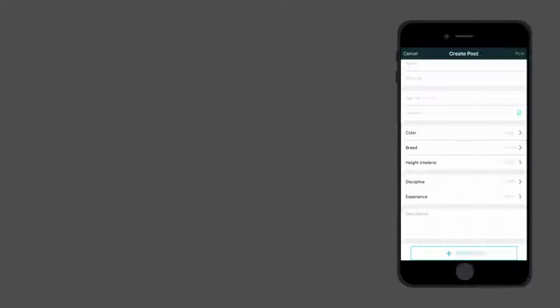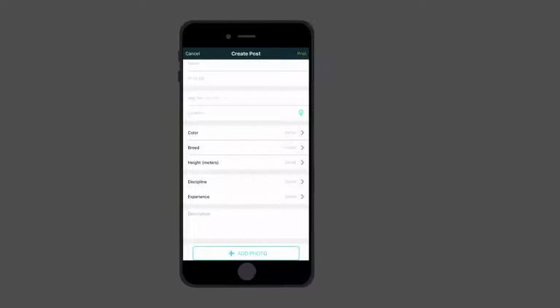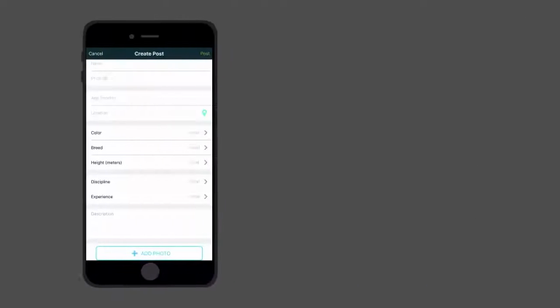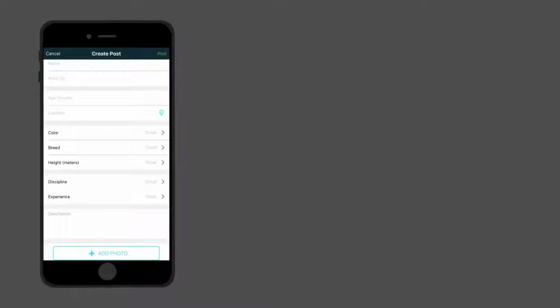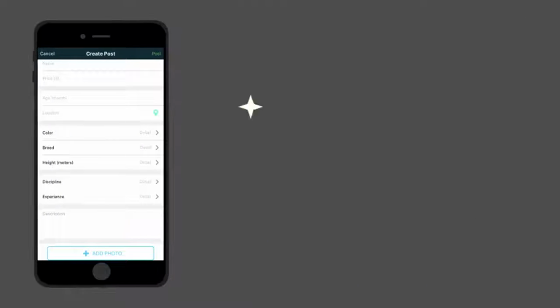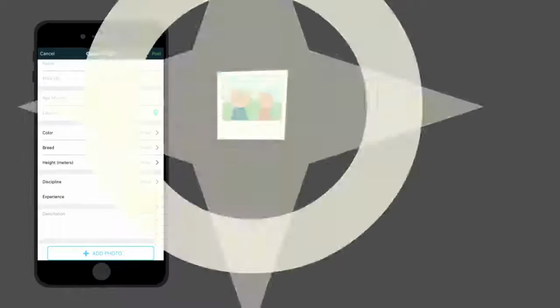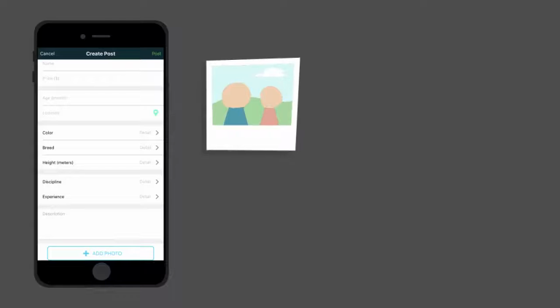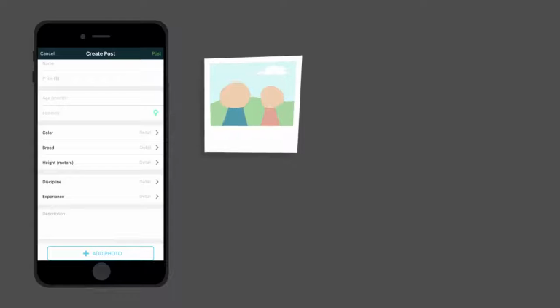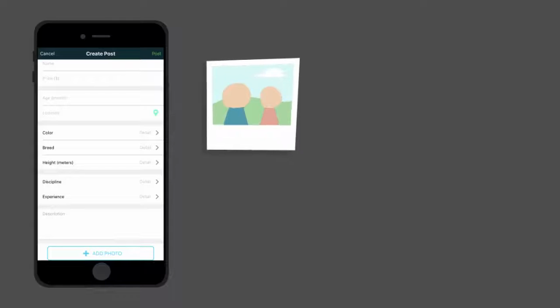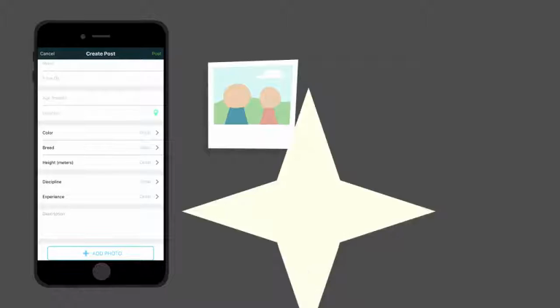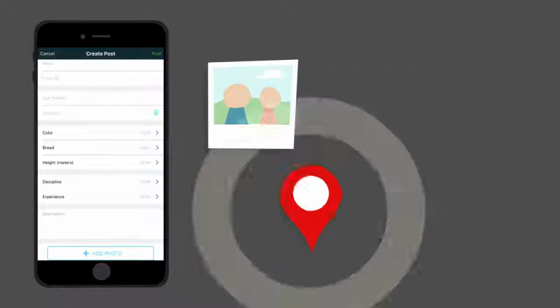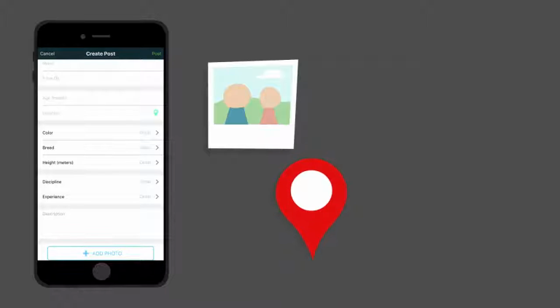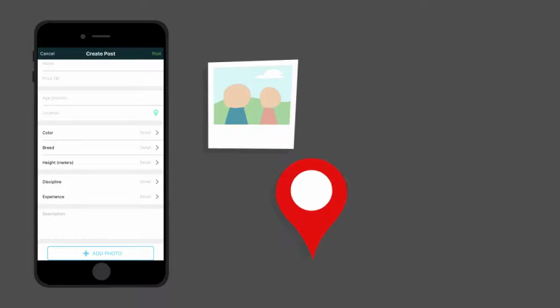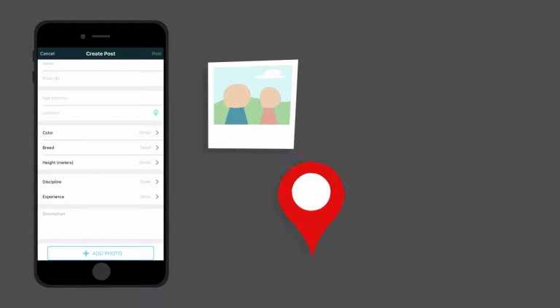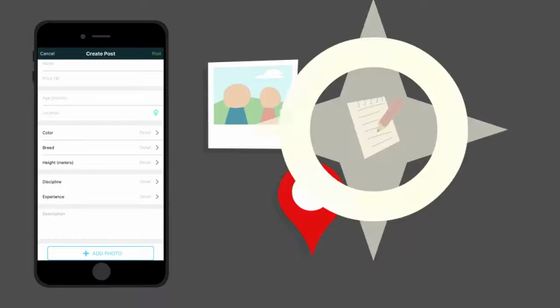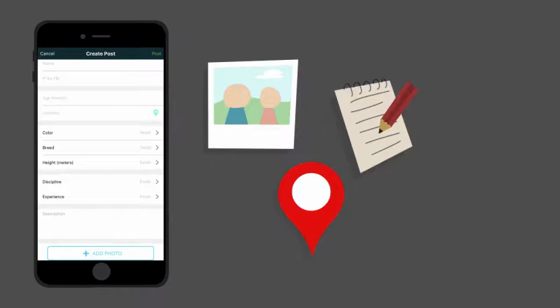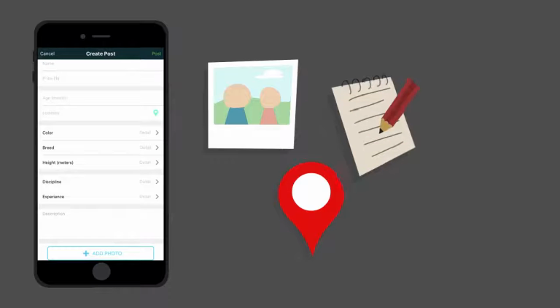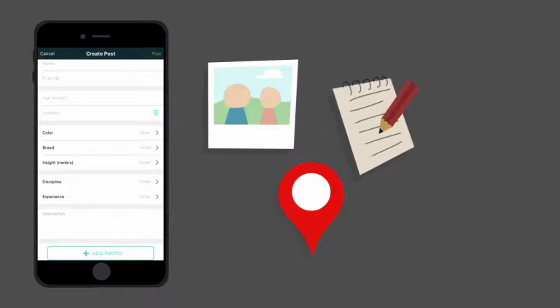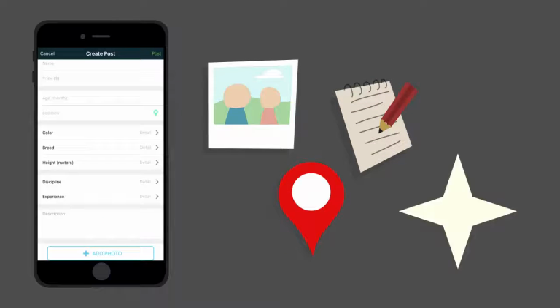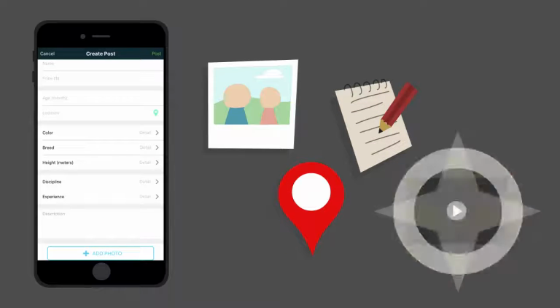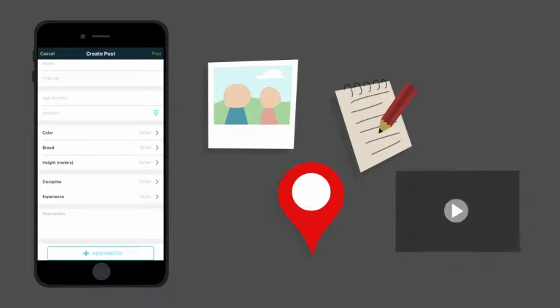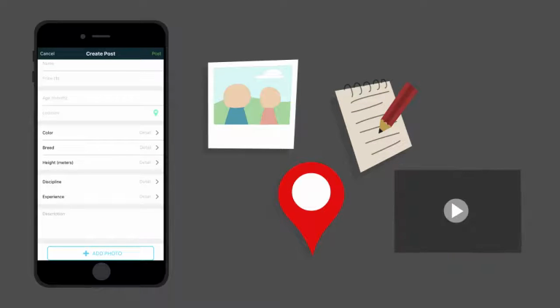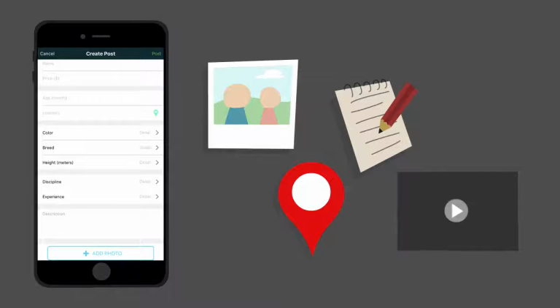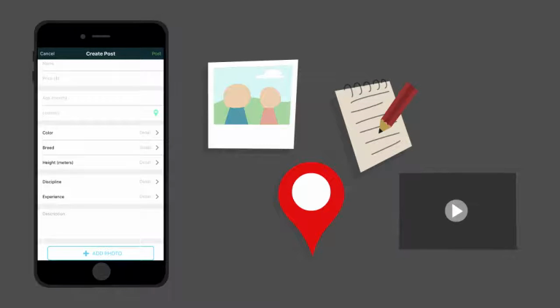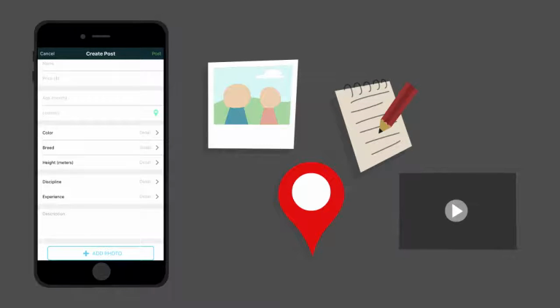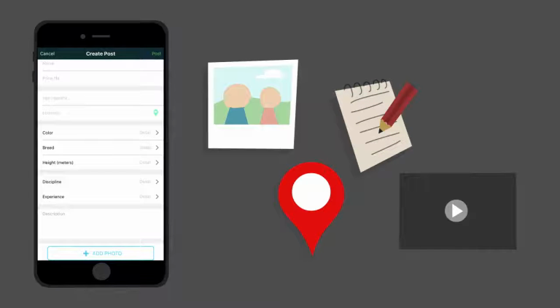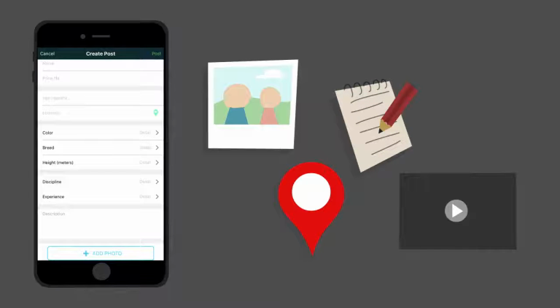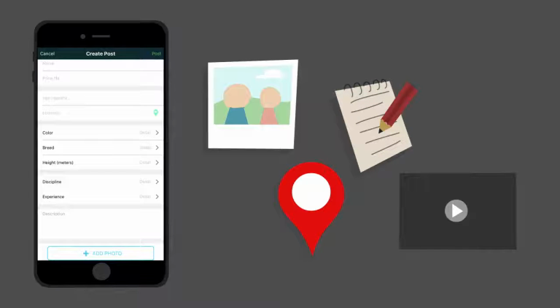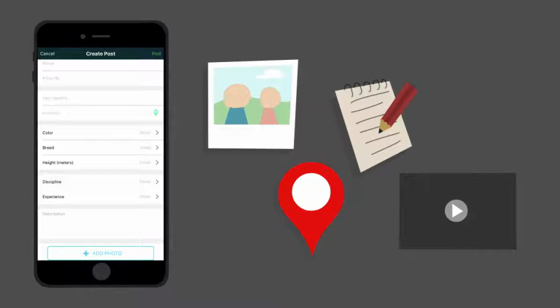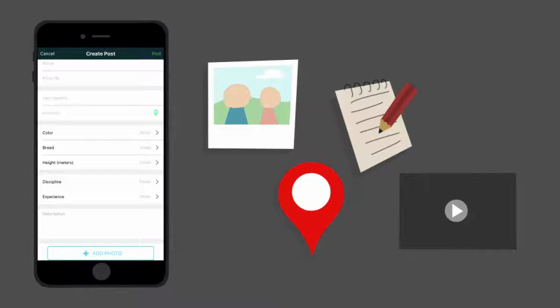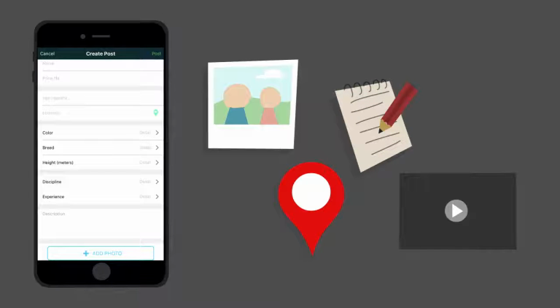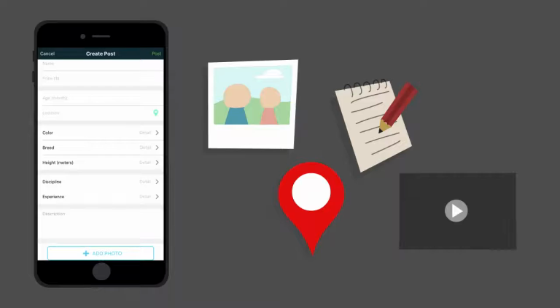The app allows owners to upload a profile photo, a location, a brief description, and even YouTube videos of their horses.